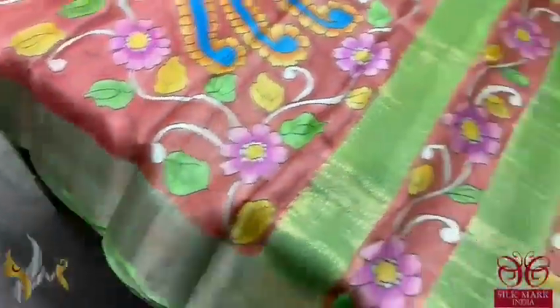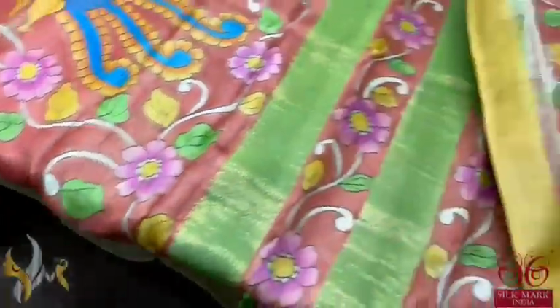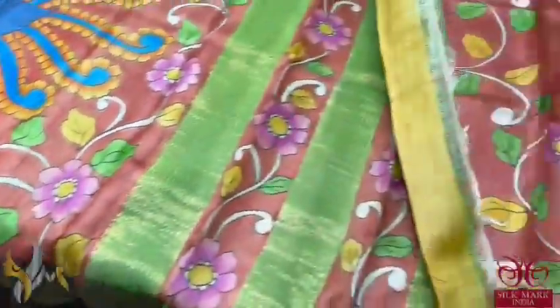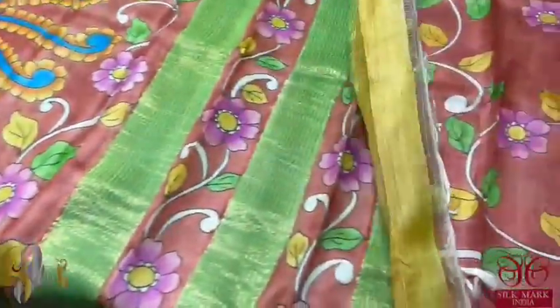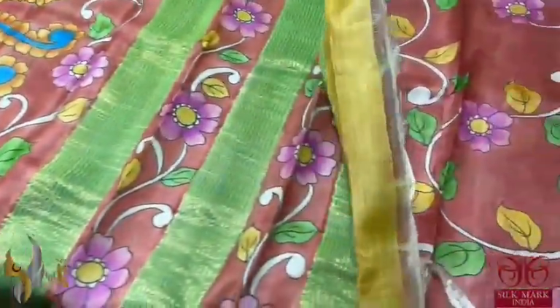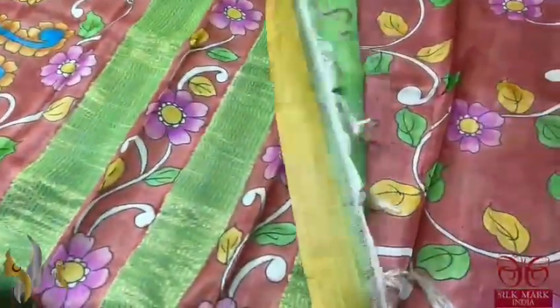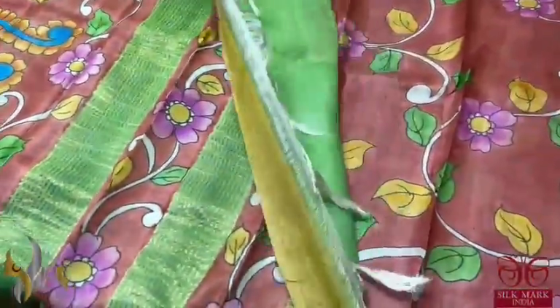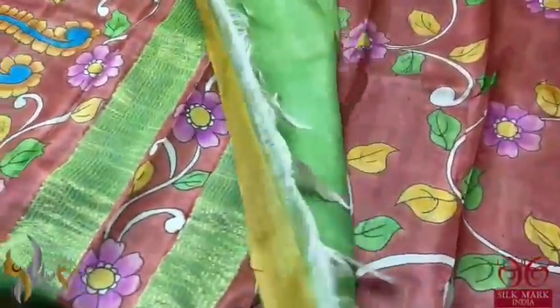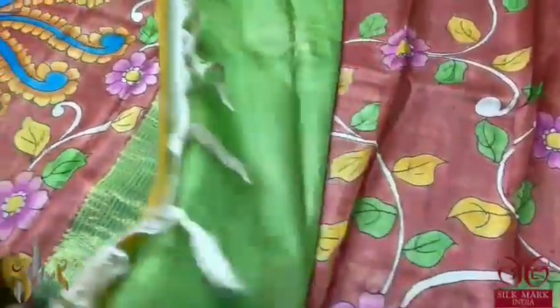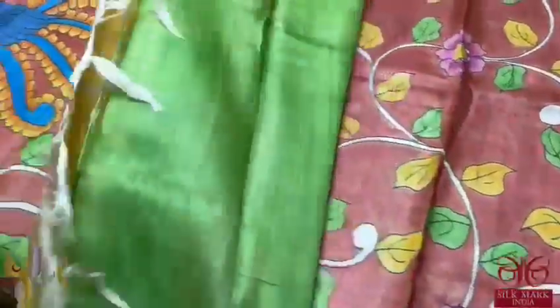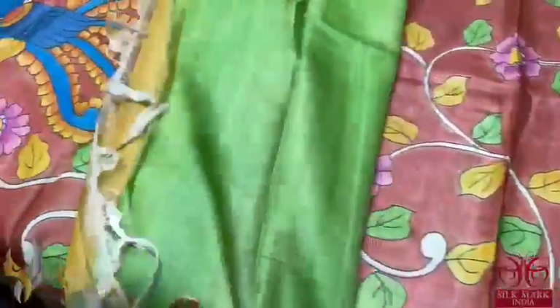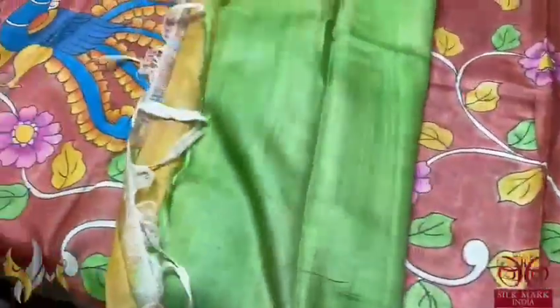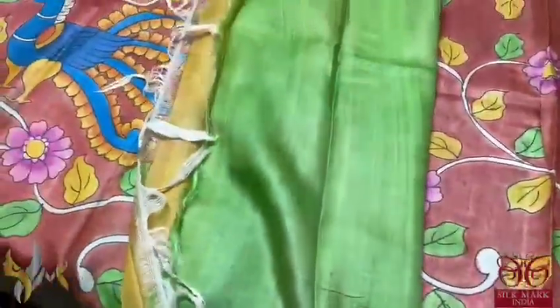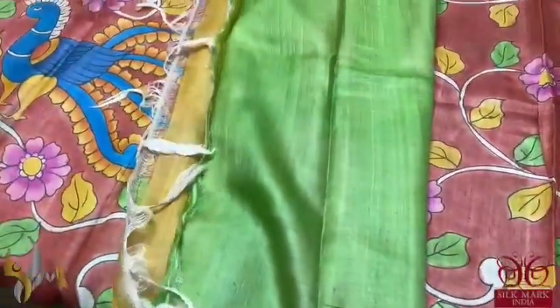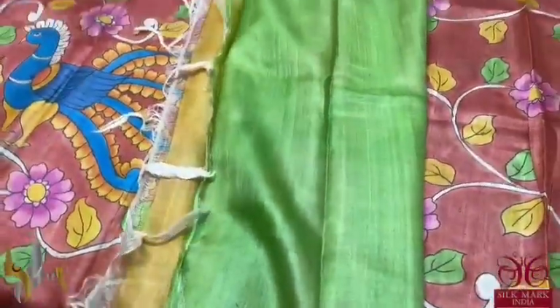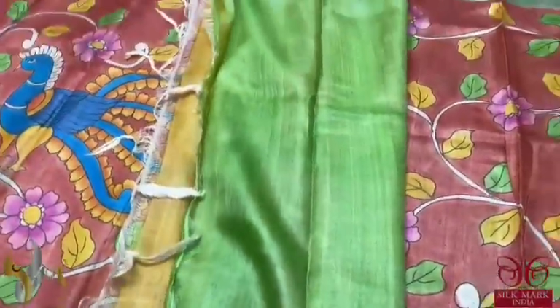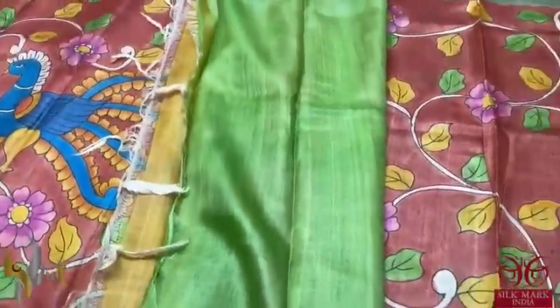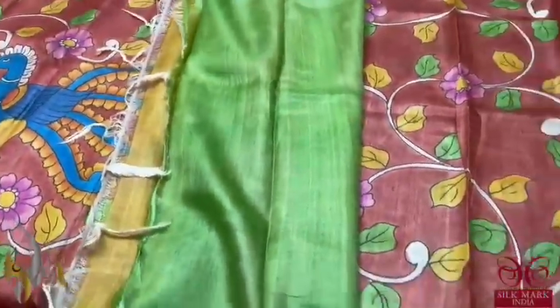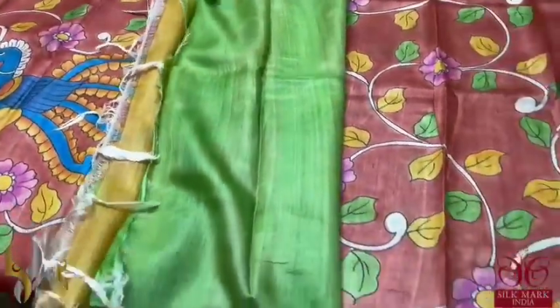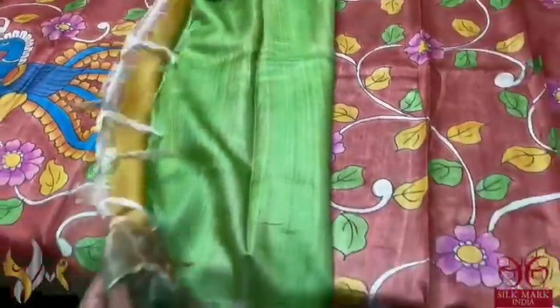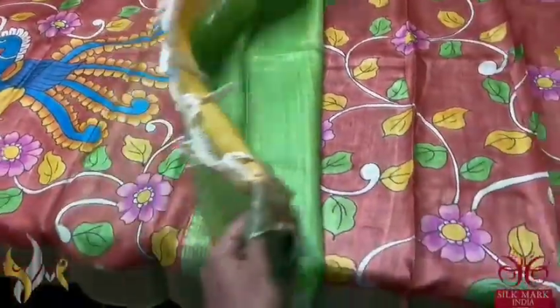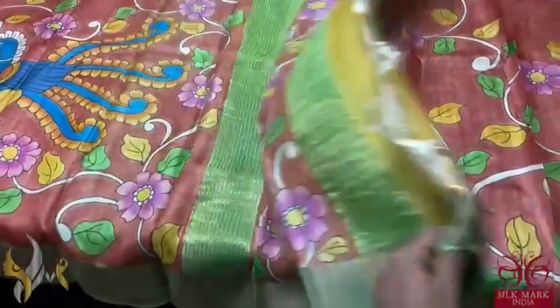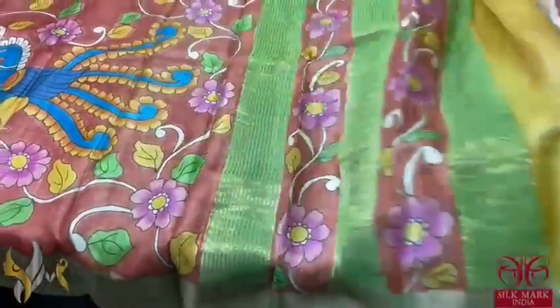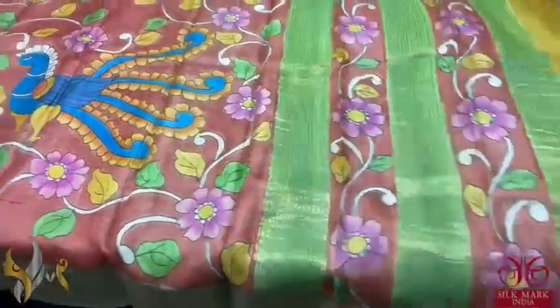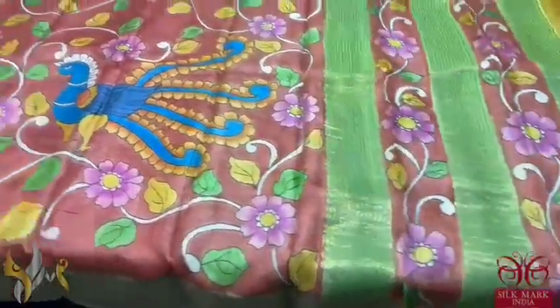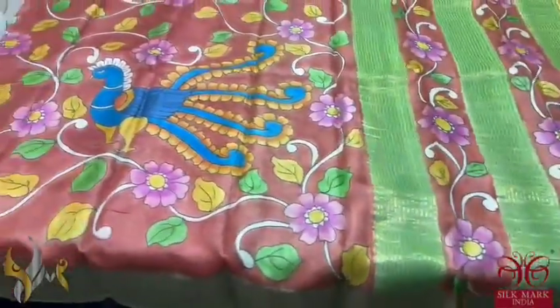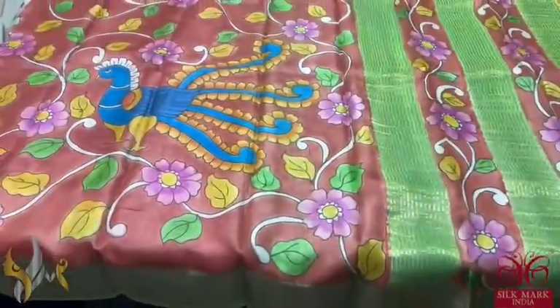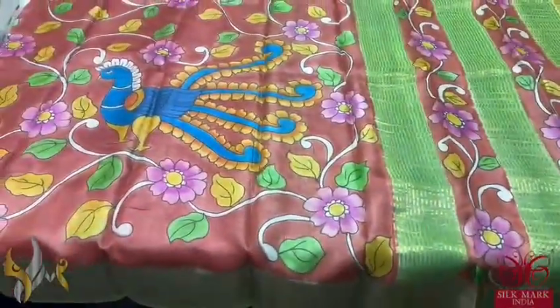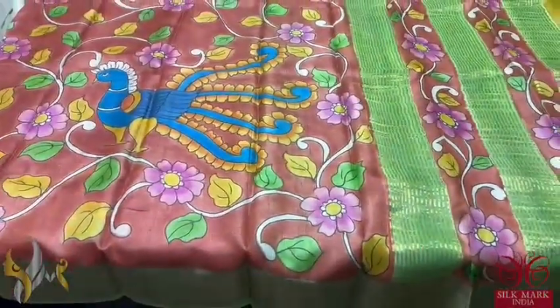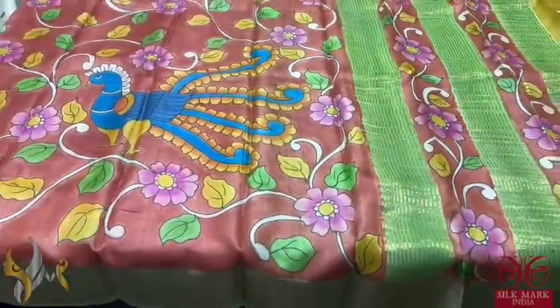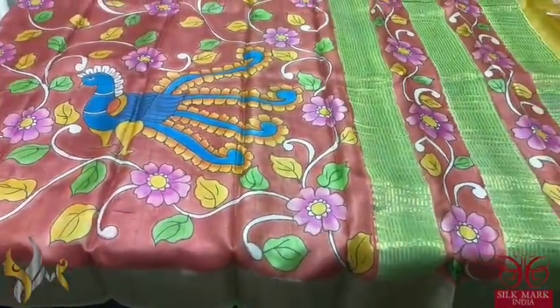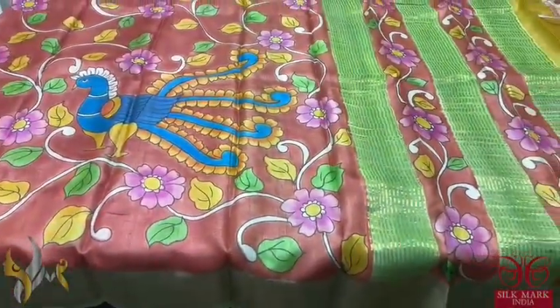The same green is given for the pallu as well as the blouse piece. The combination is very different and rare, and comes with authentic silk mark.